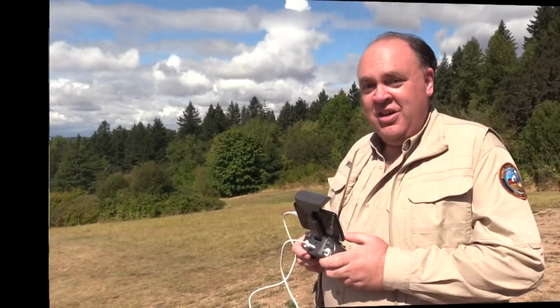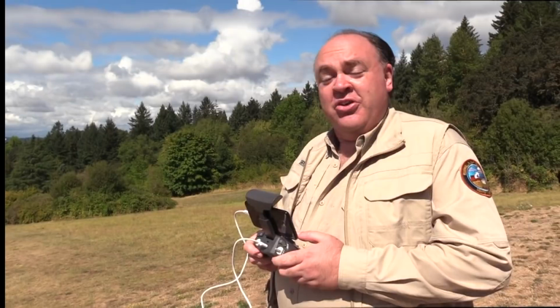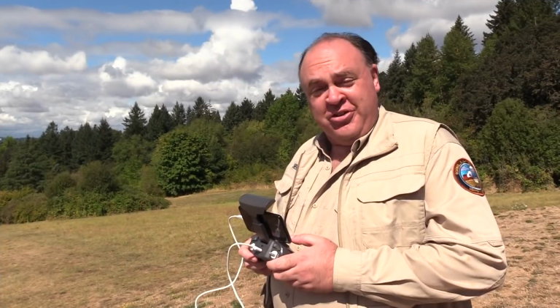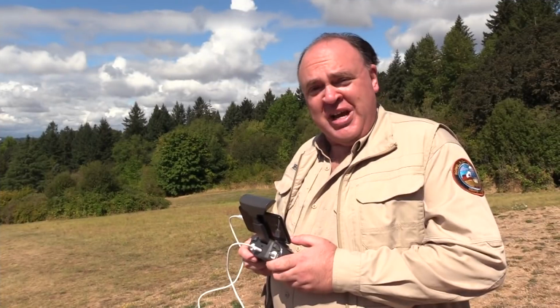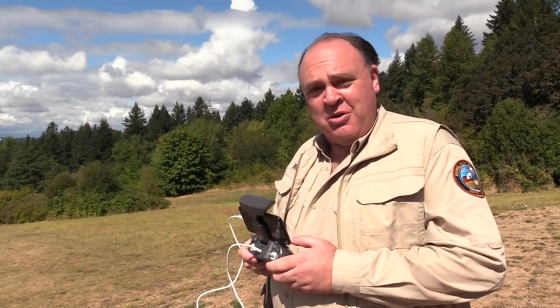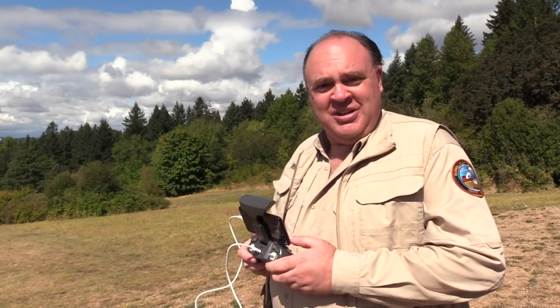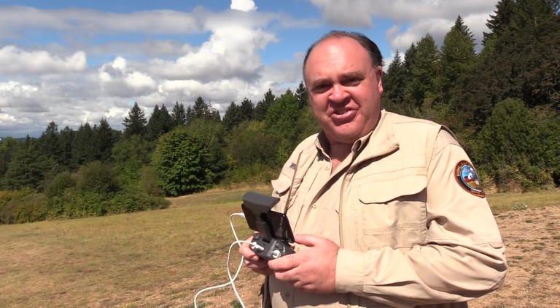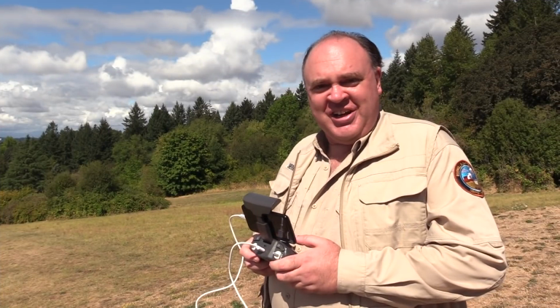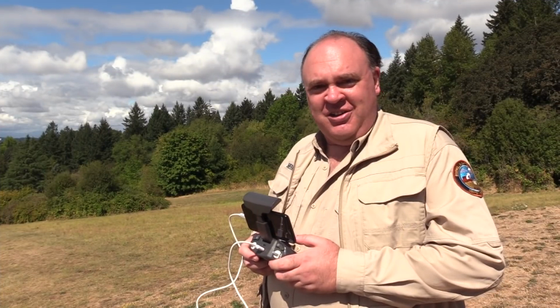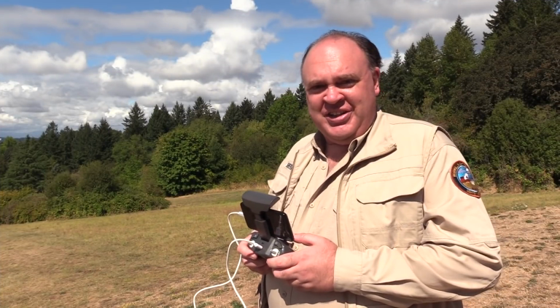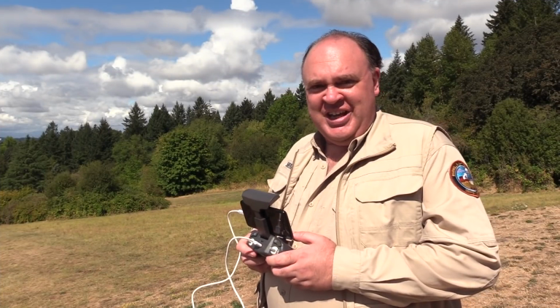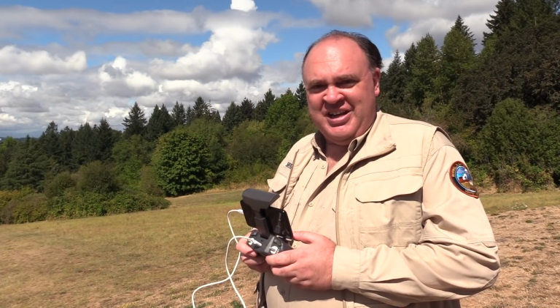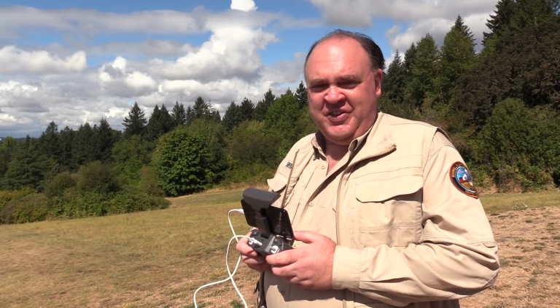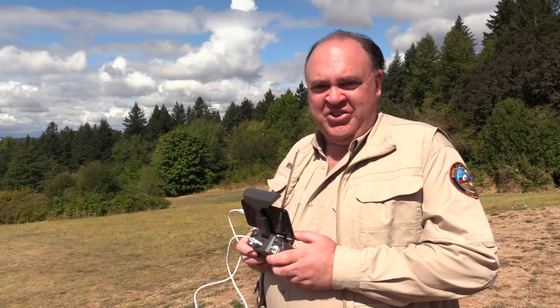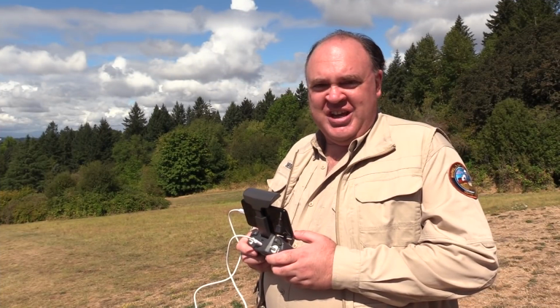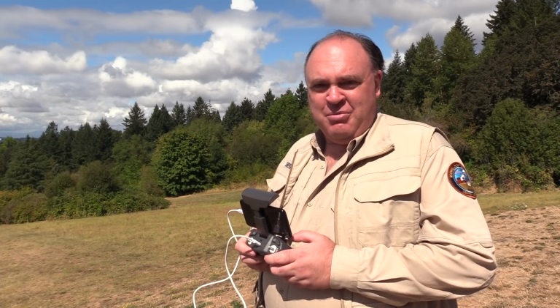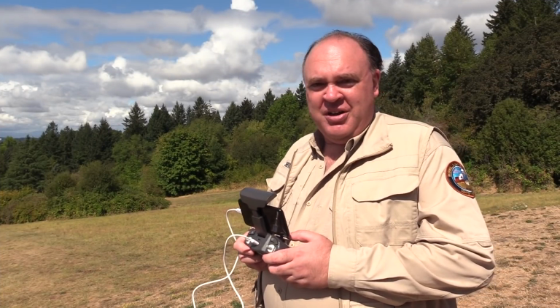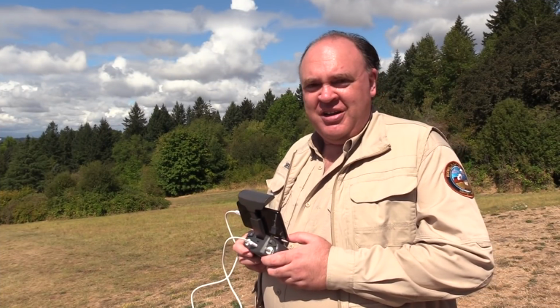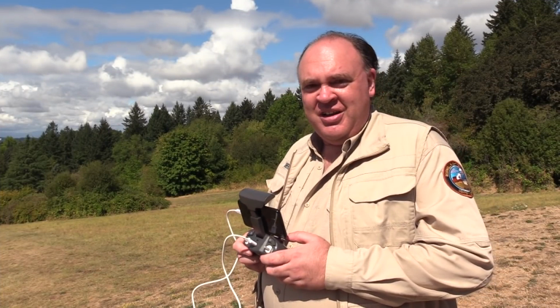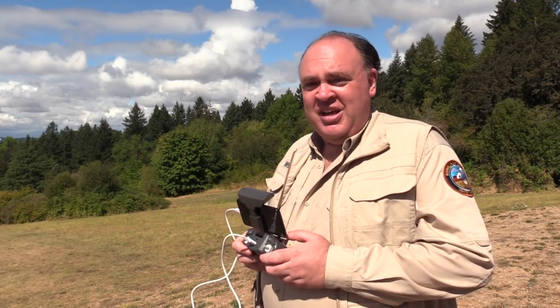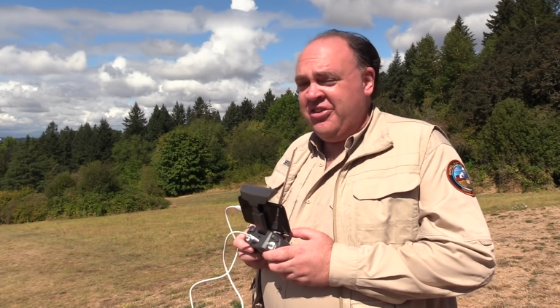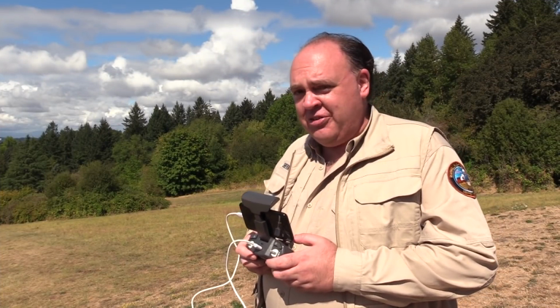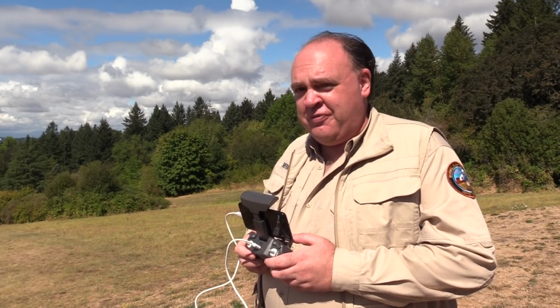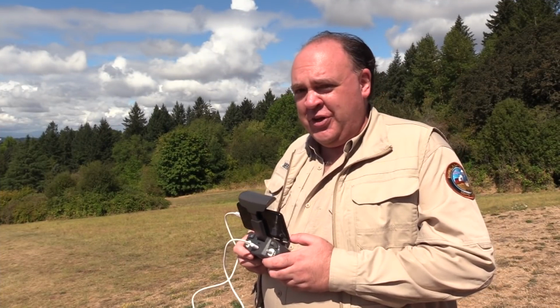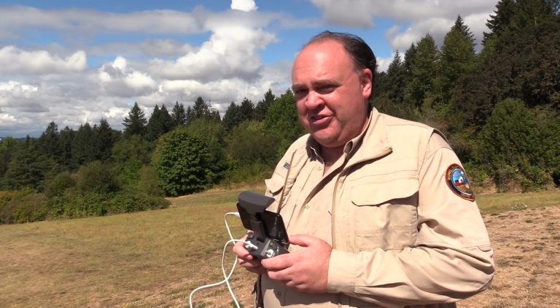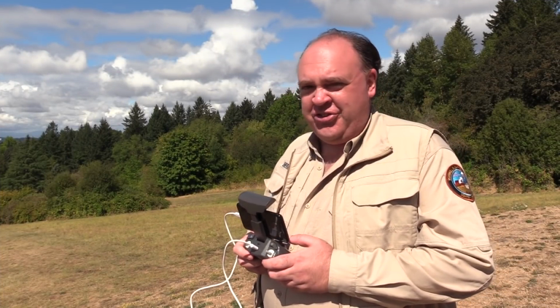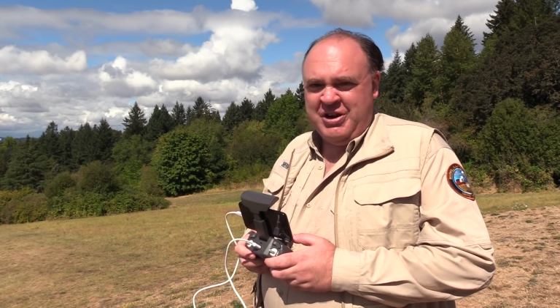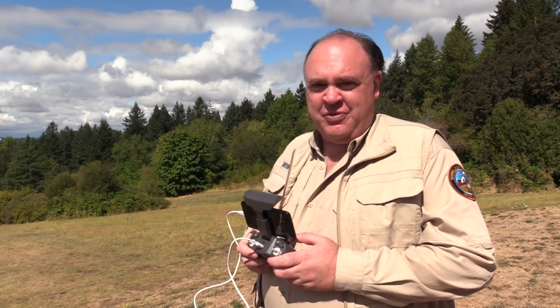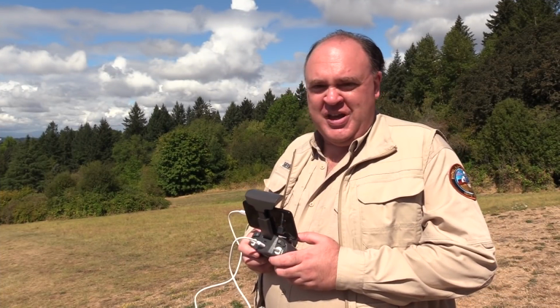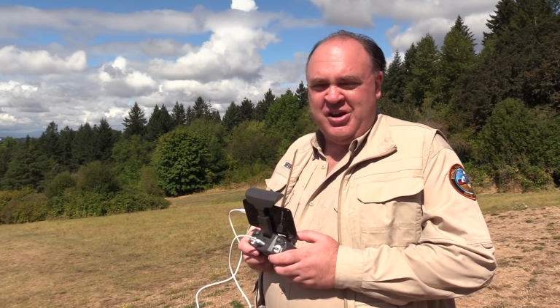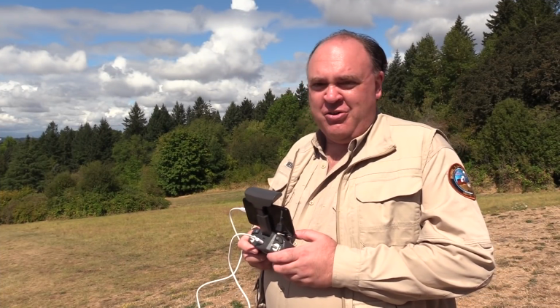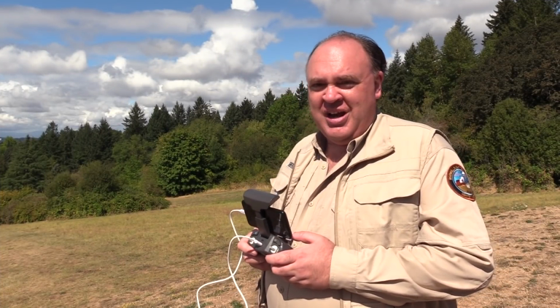Now let's take a look at the Anaphy's camera. Here's some footage straight from the aircraft.